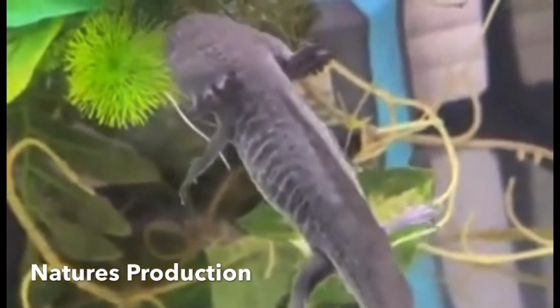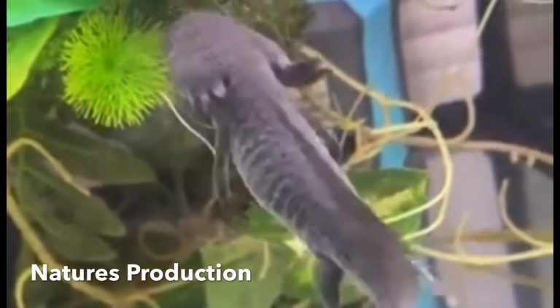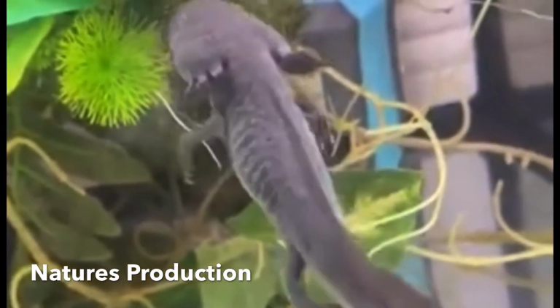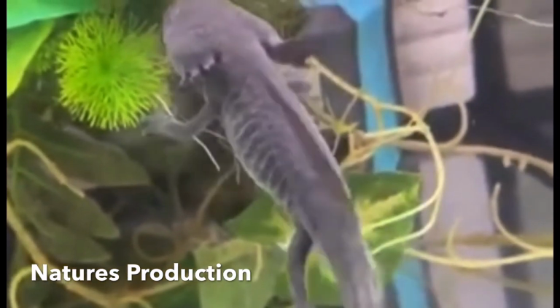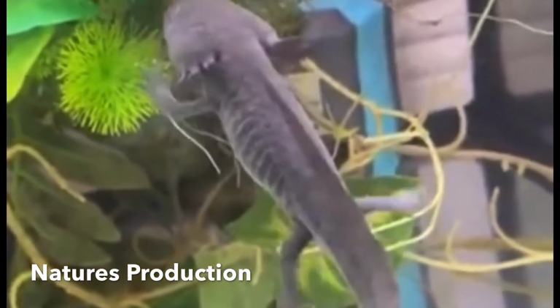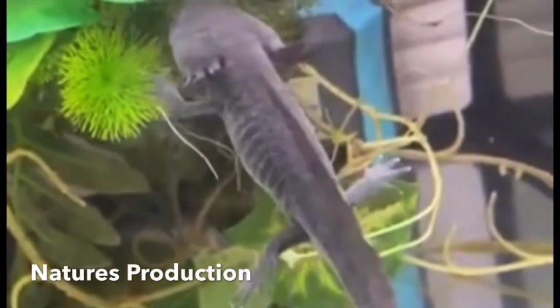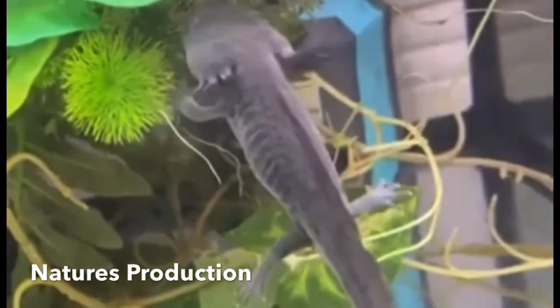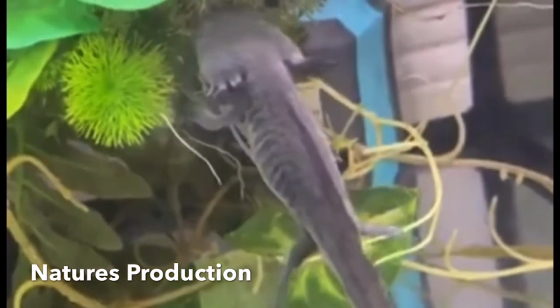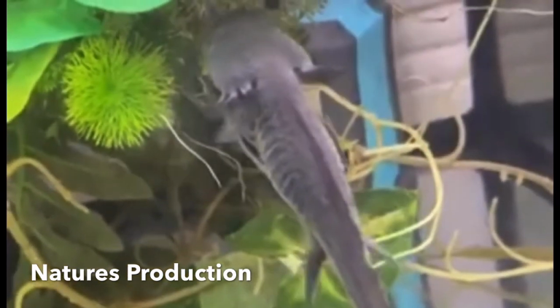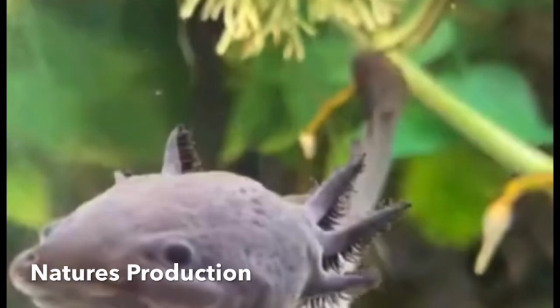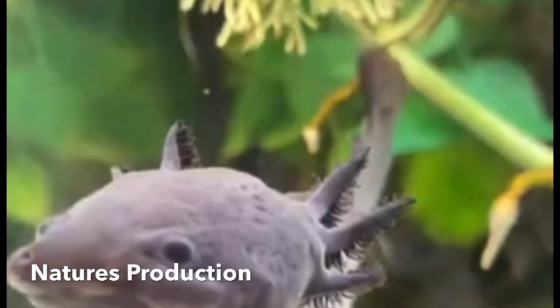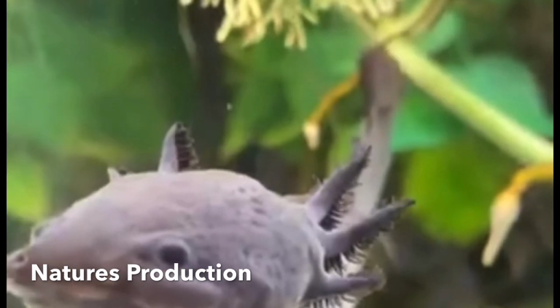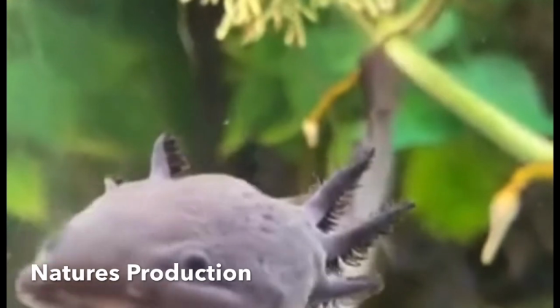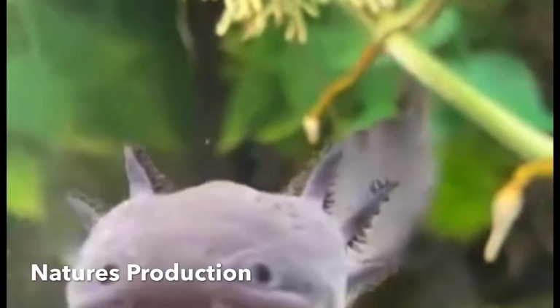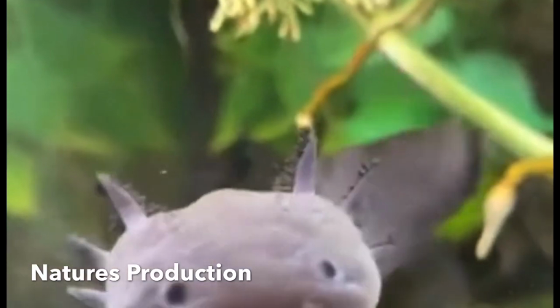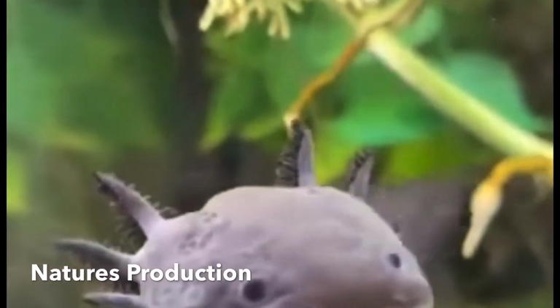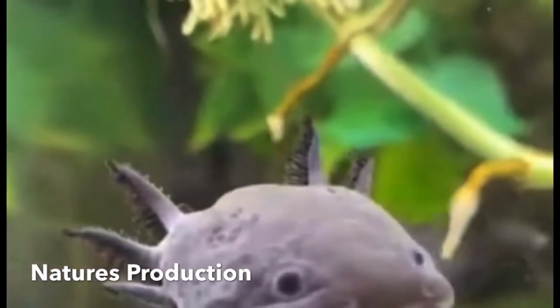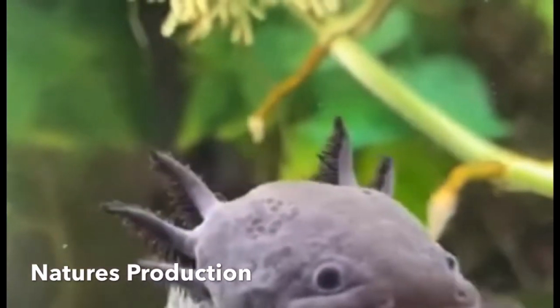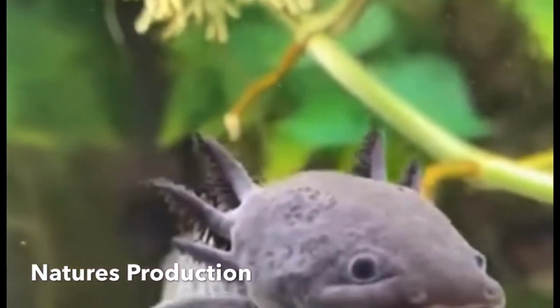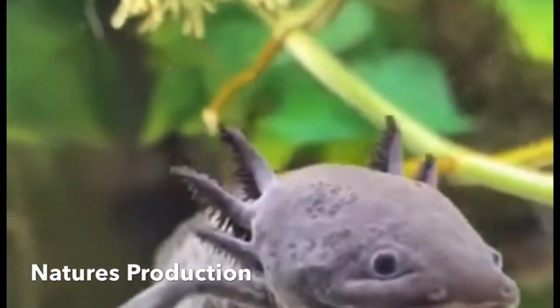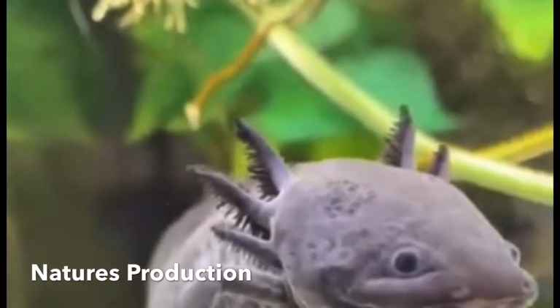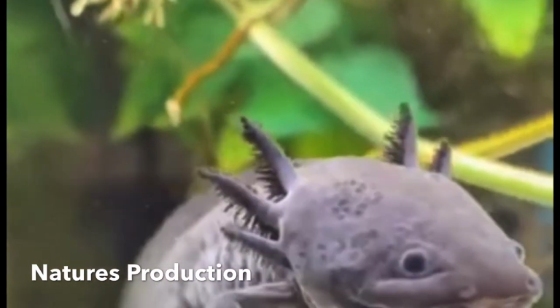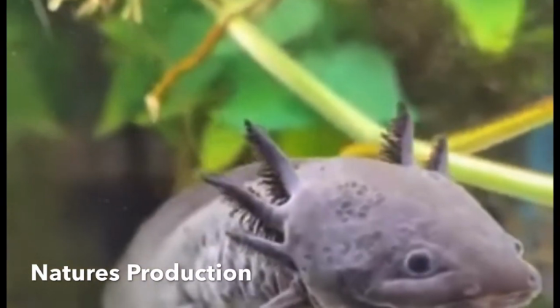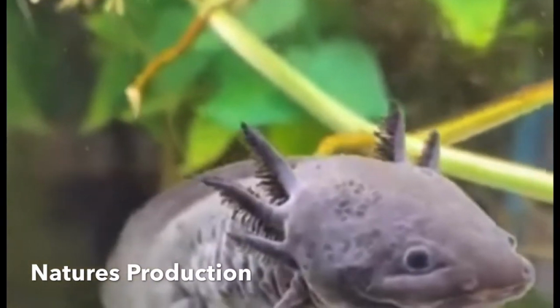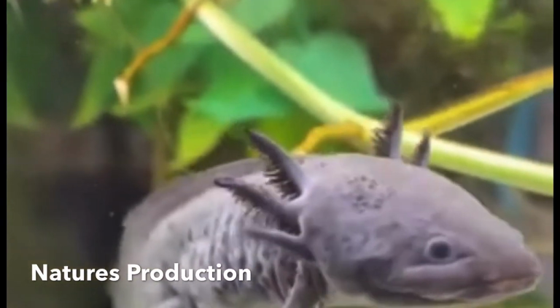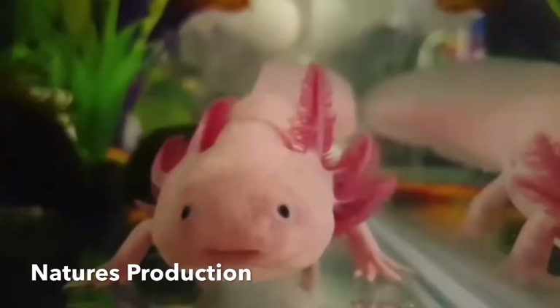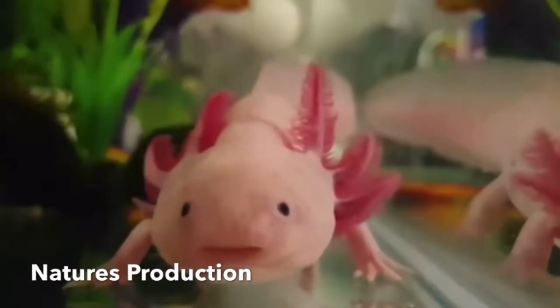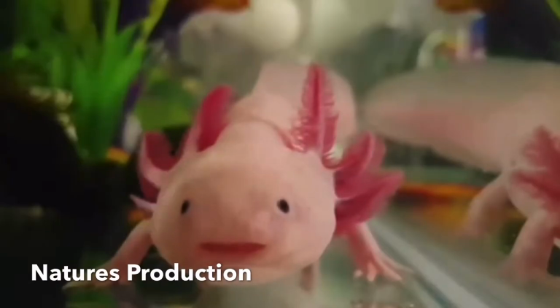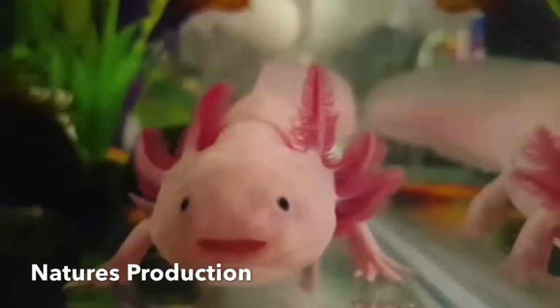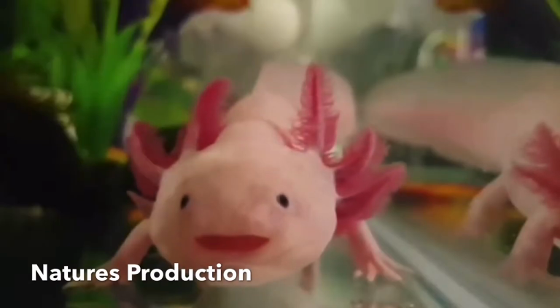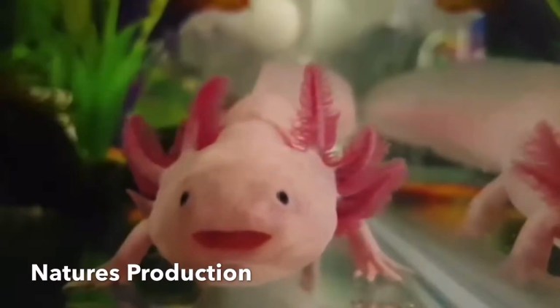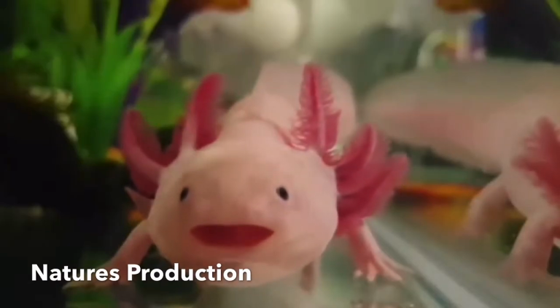The species was originally found in several lakes, such as Lake Xochimilco, underlying Mexico City.